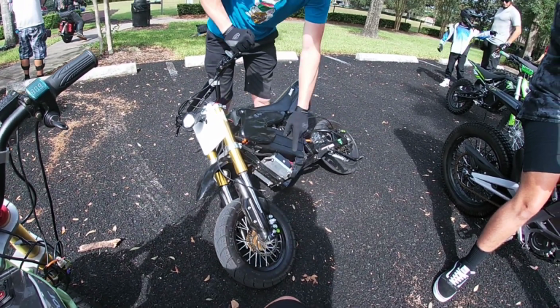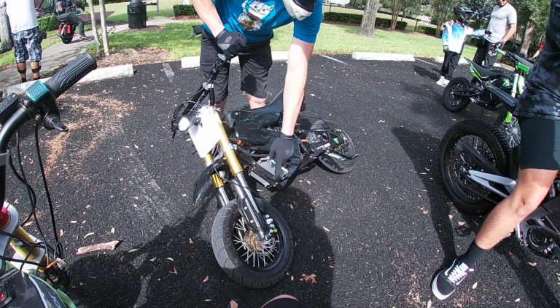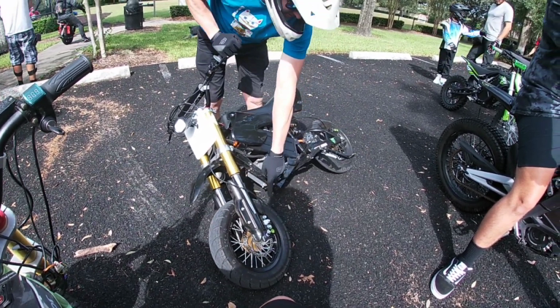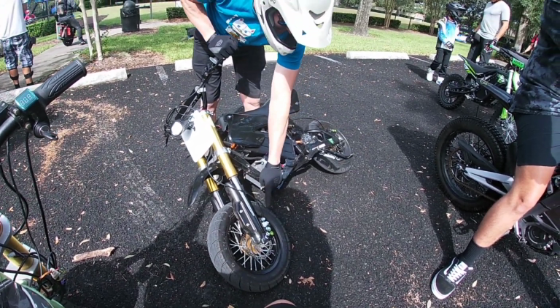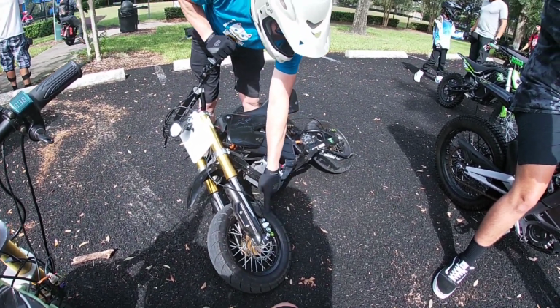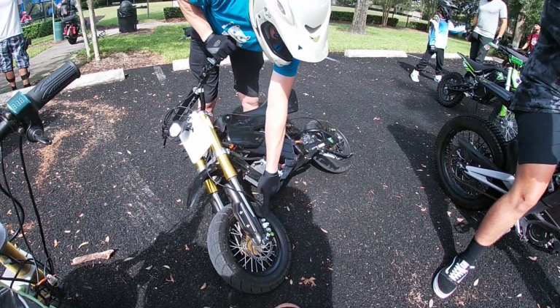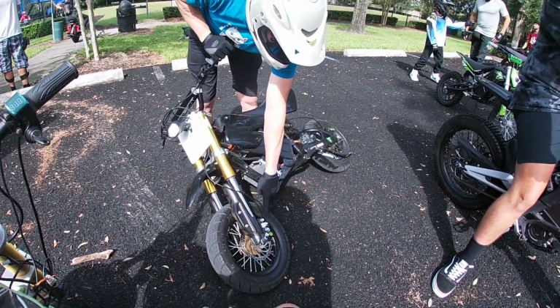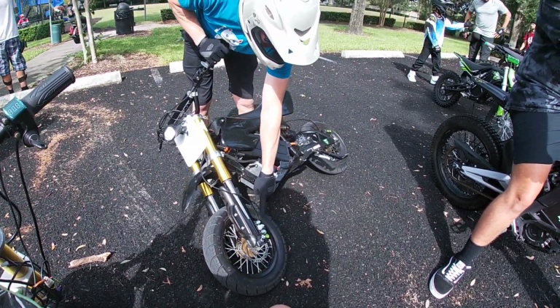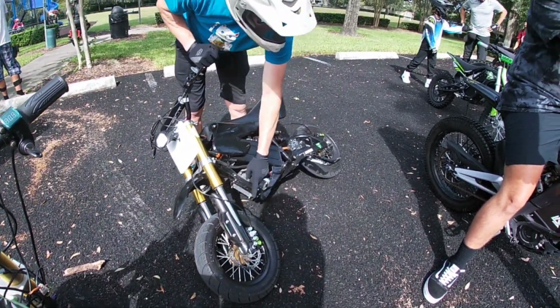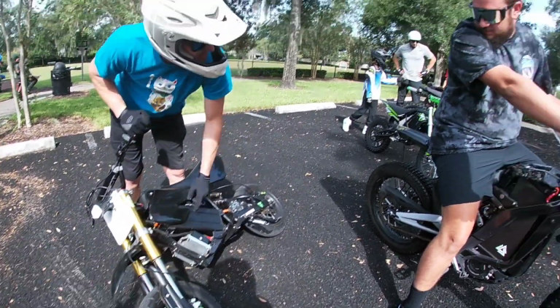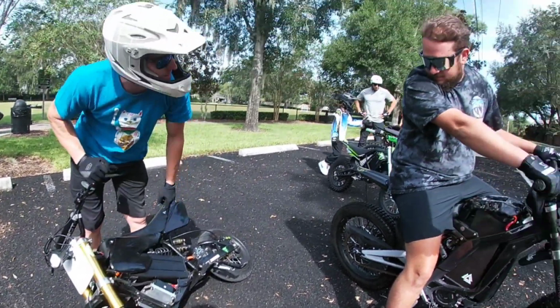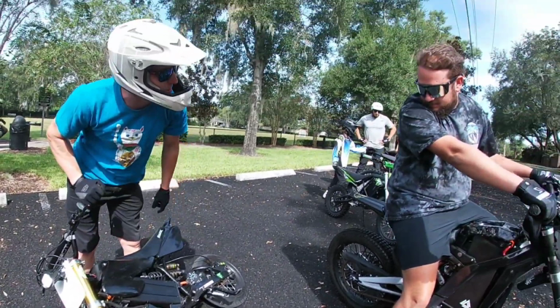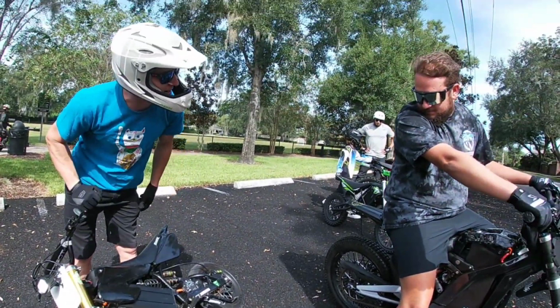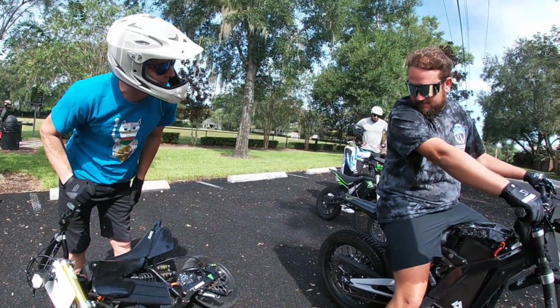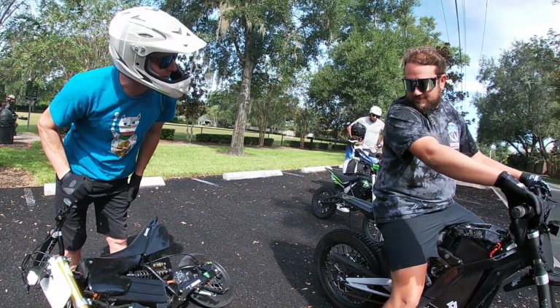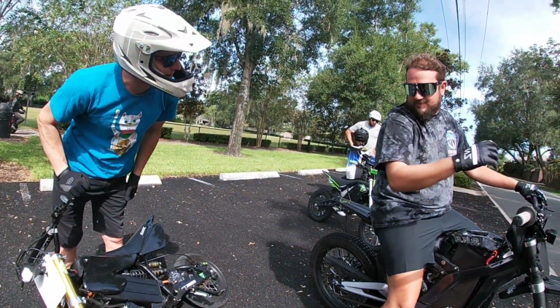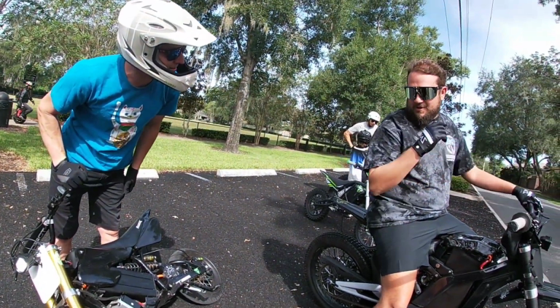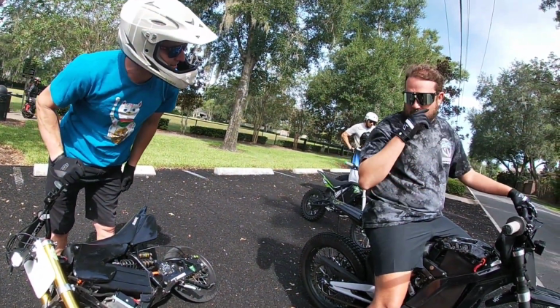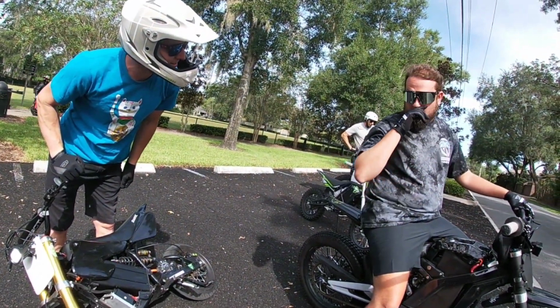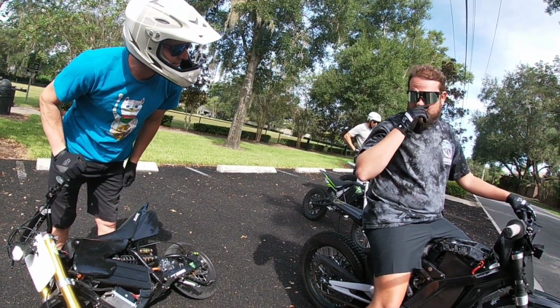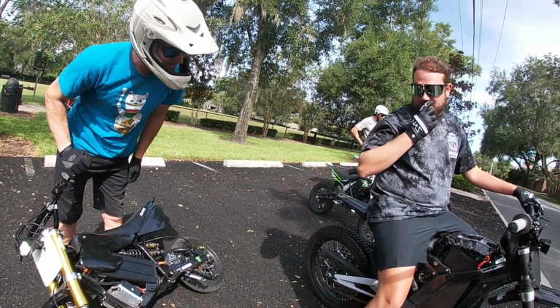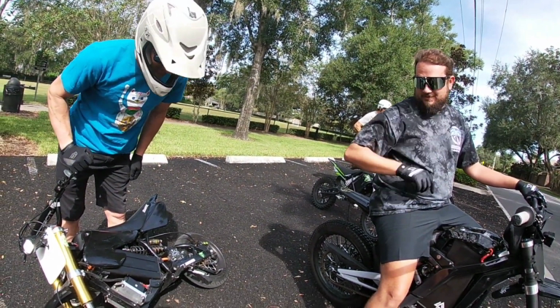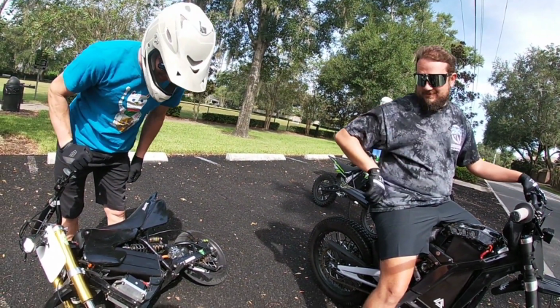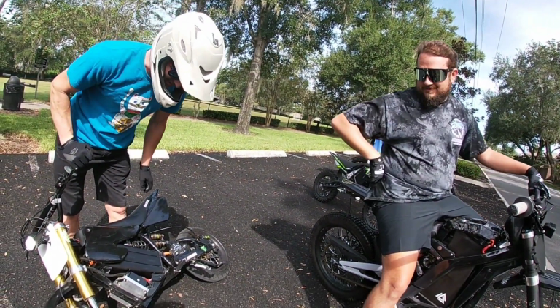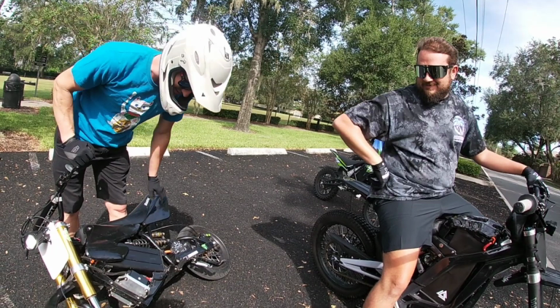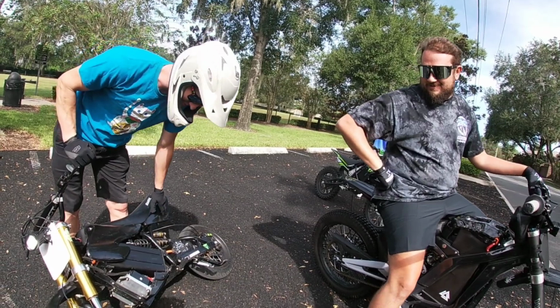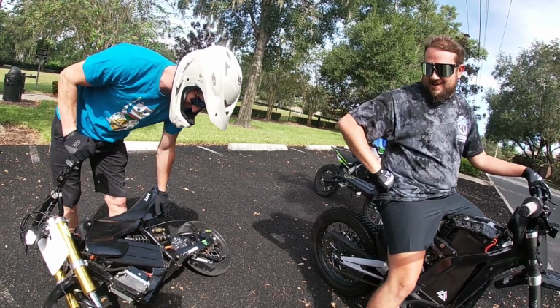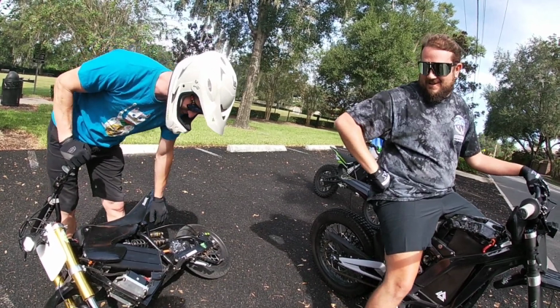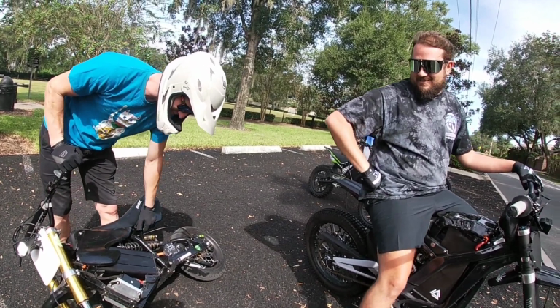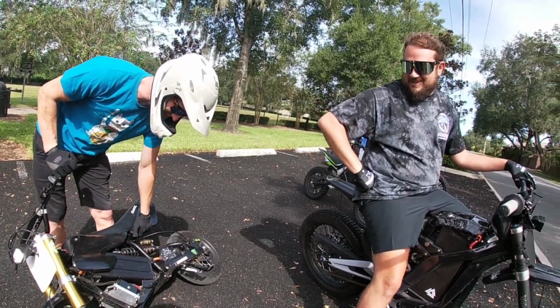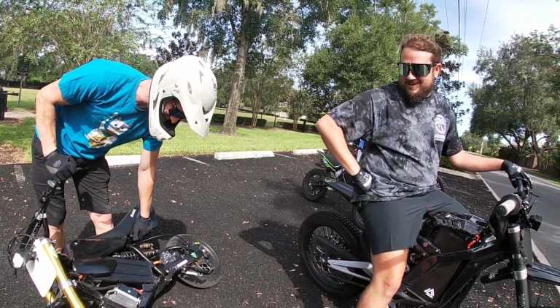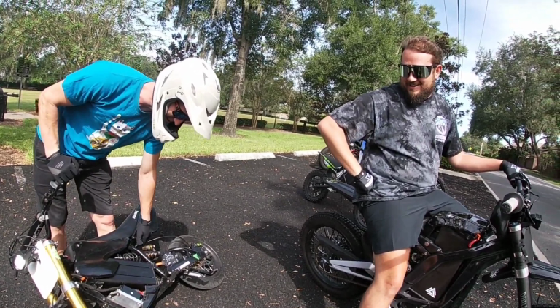What's broken? The brake adapter I made. It looks so legit though.